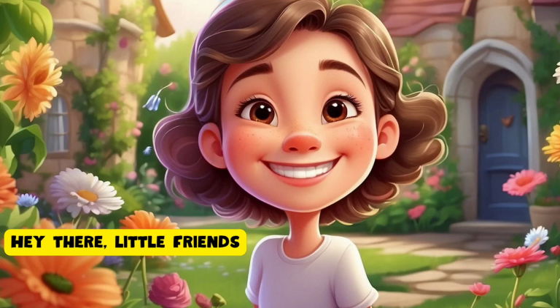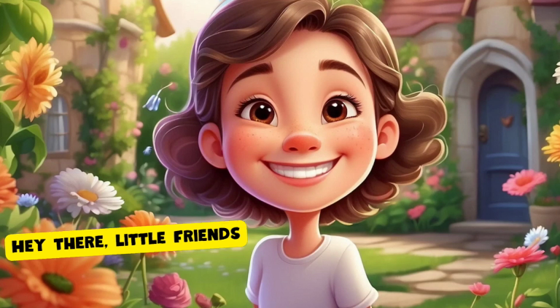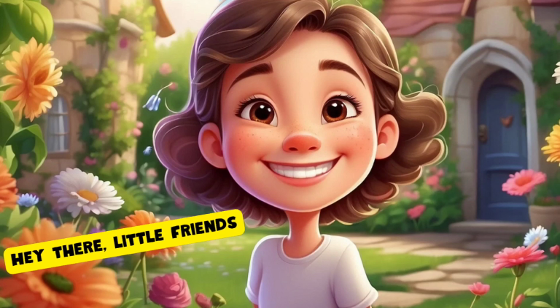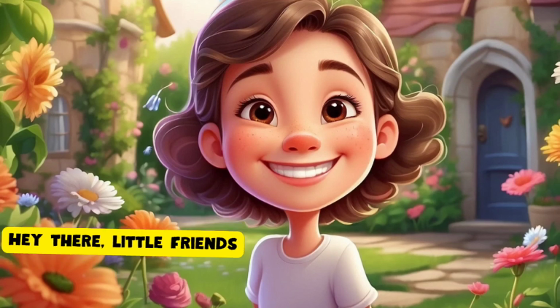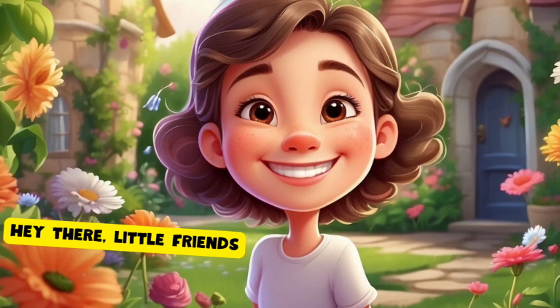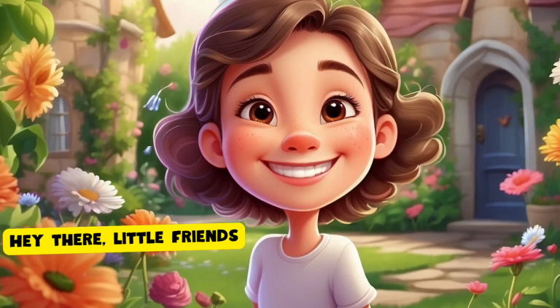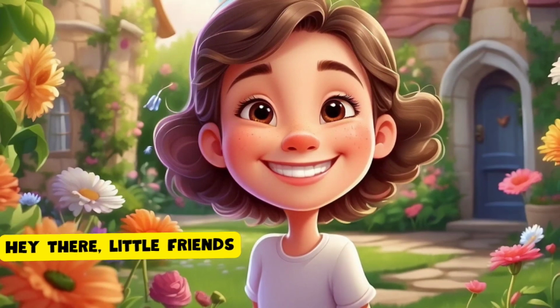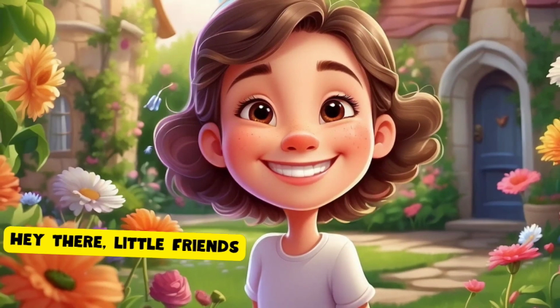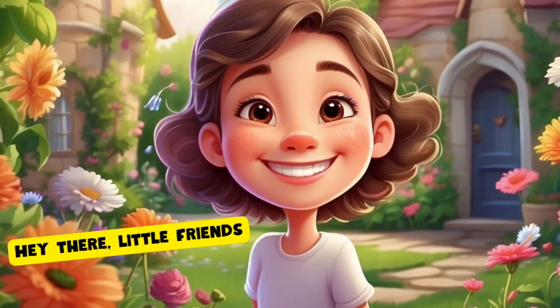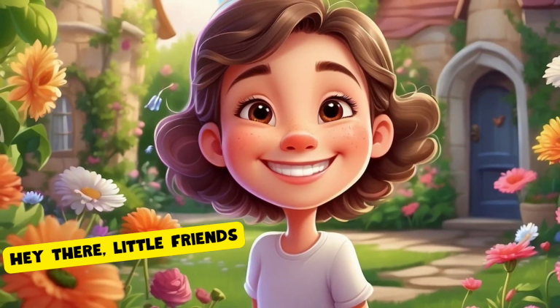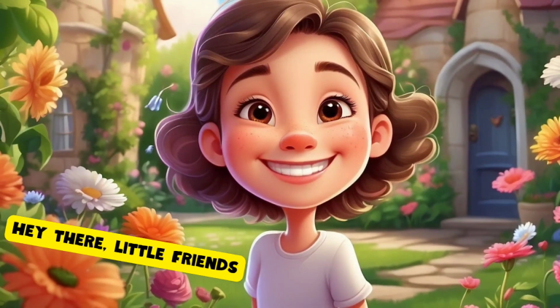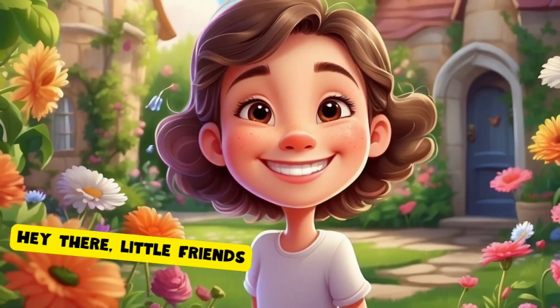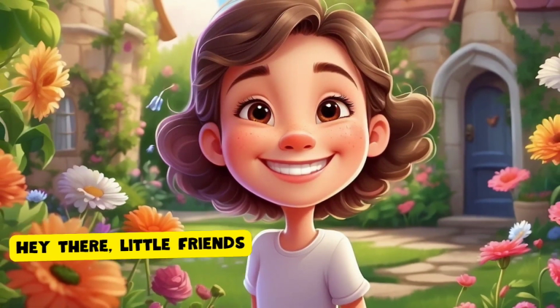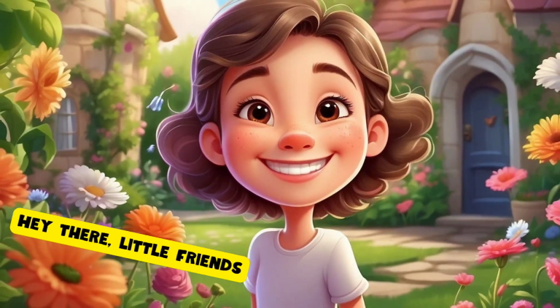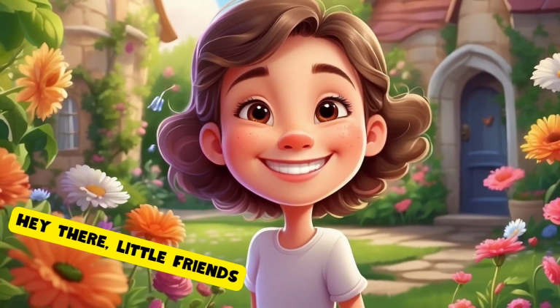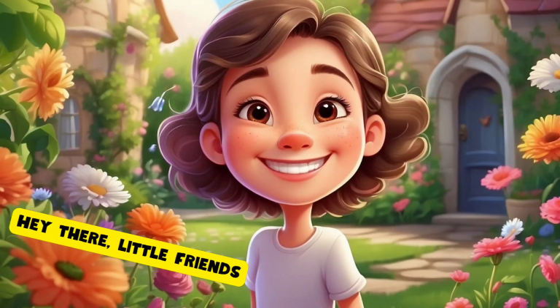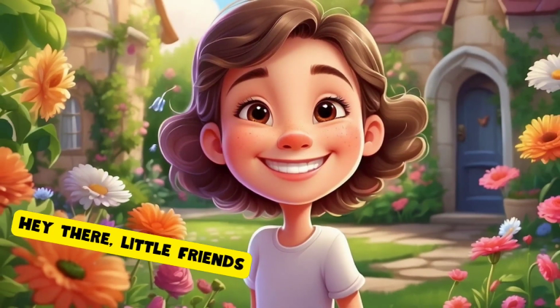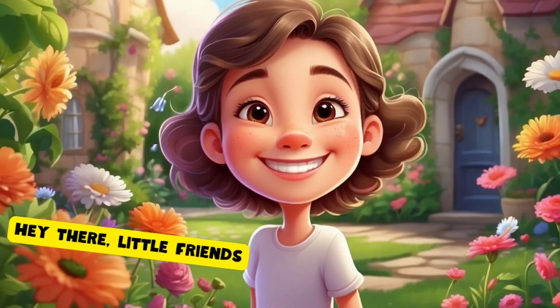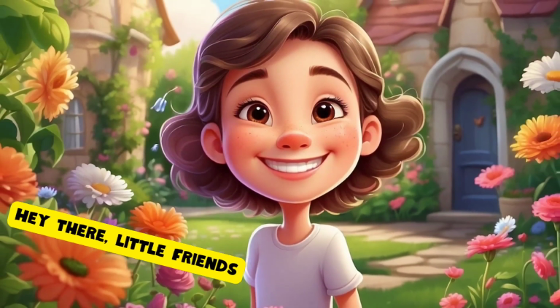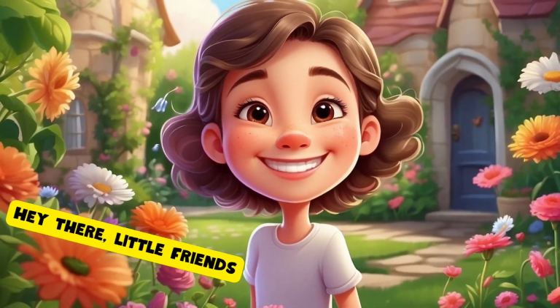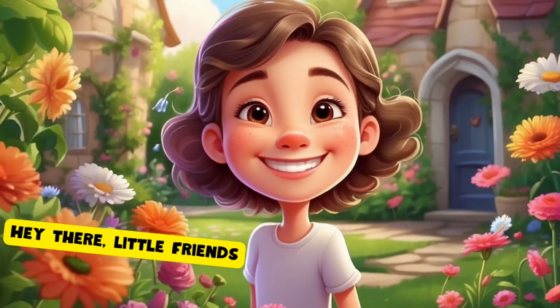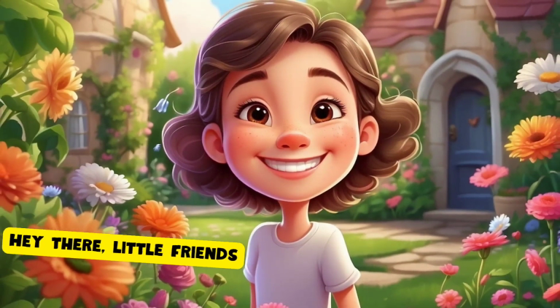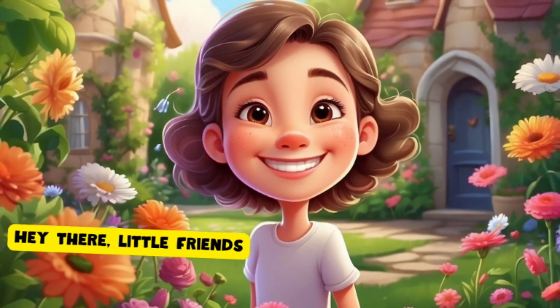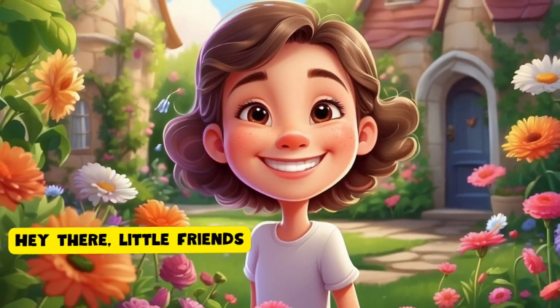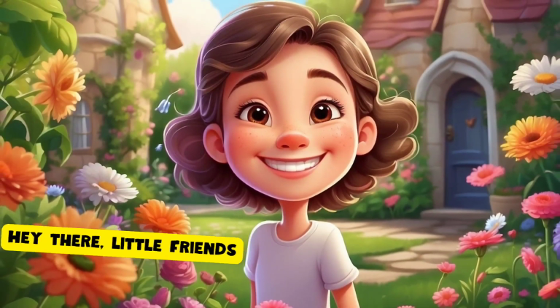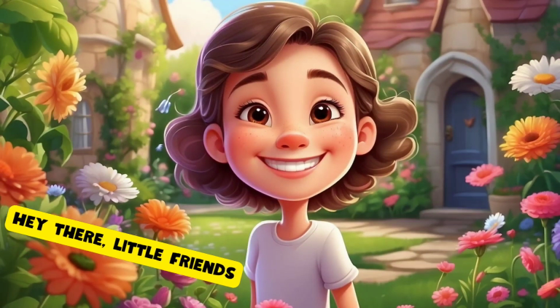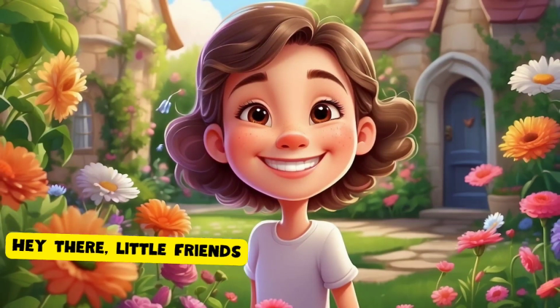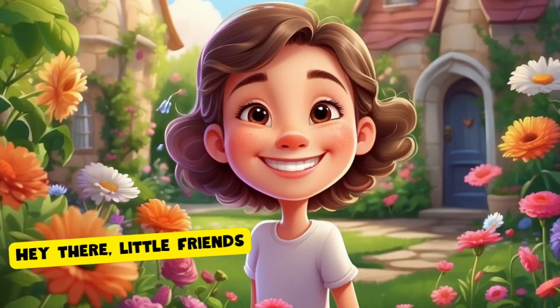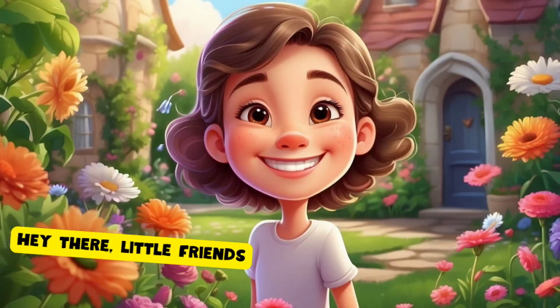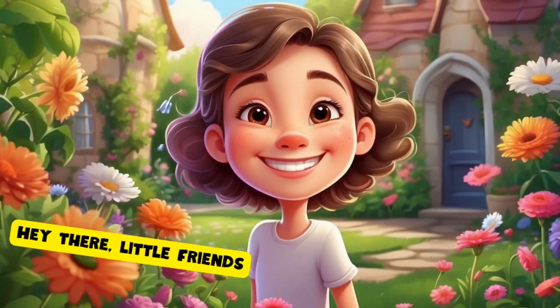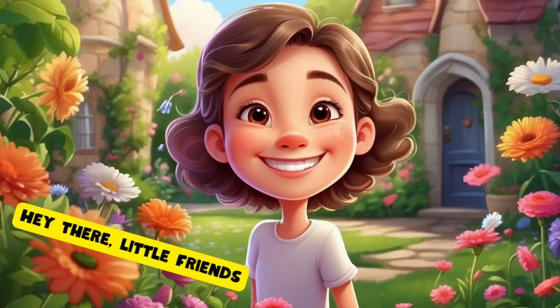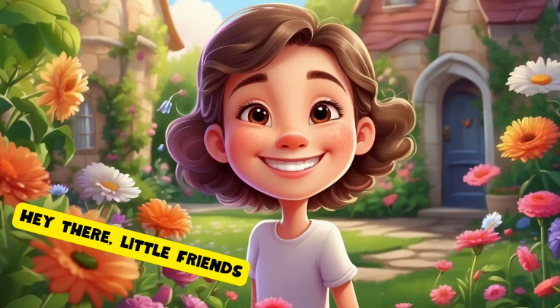Hey there, little friends. Today we're going on a fun adventure to meet the parts of a plant. Ready? Let's go!